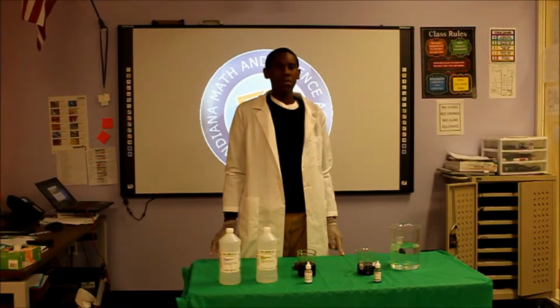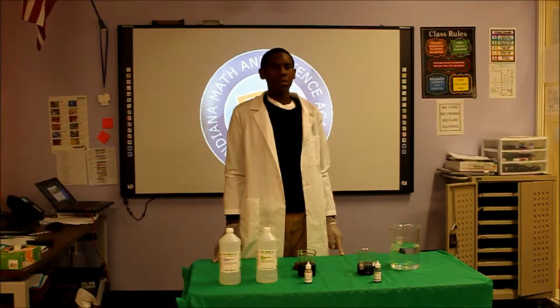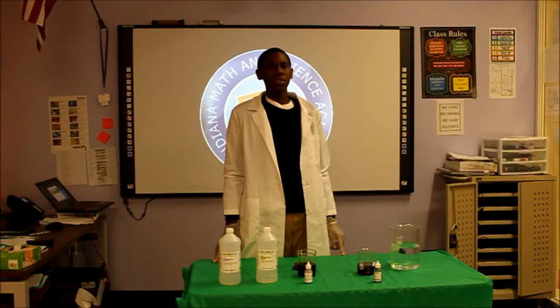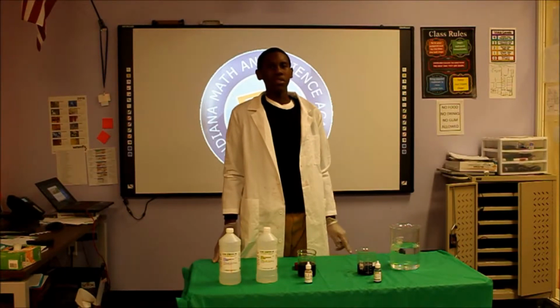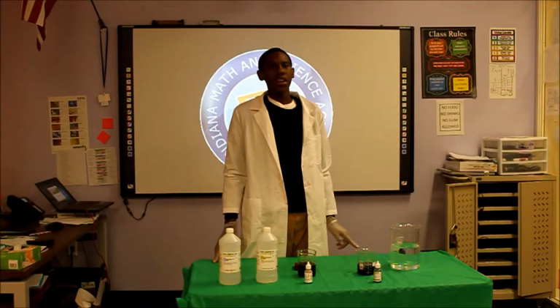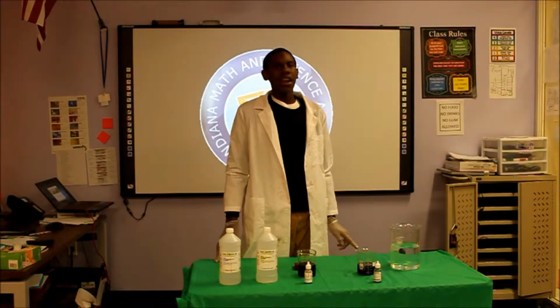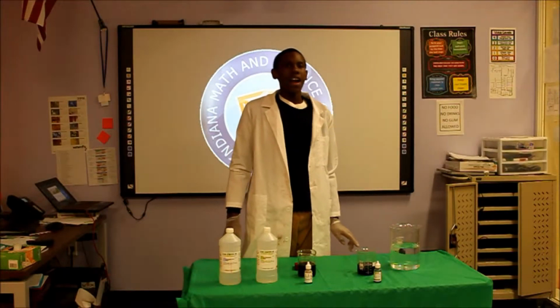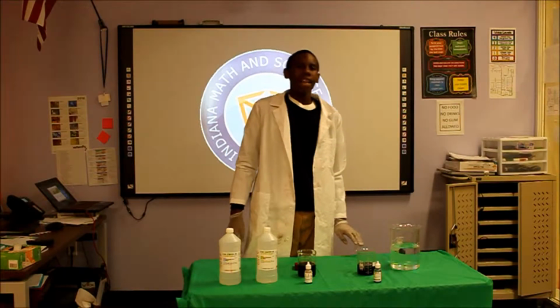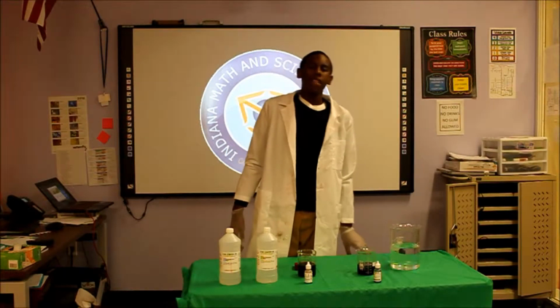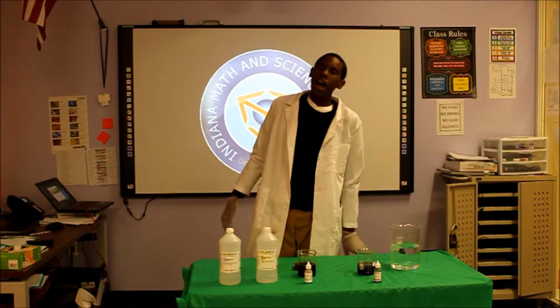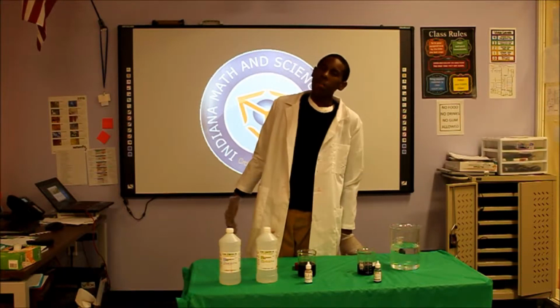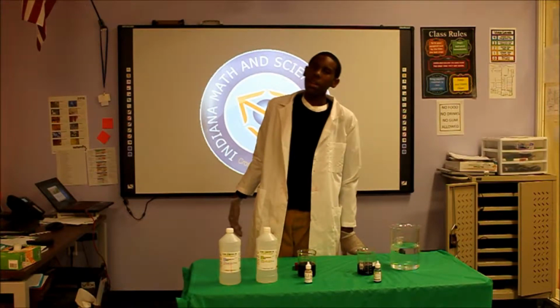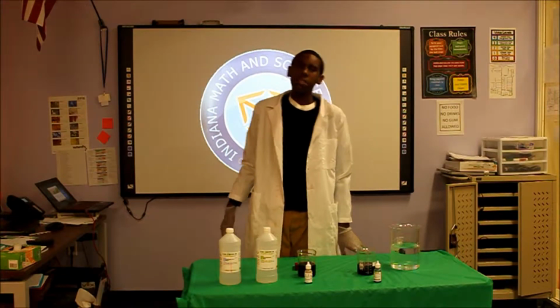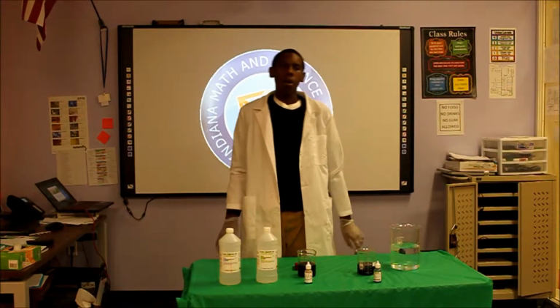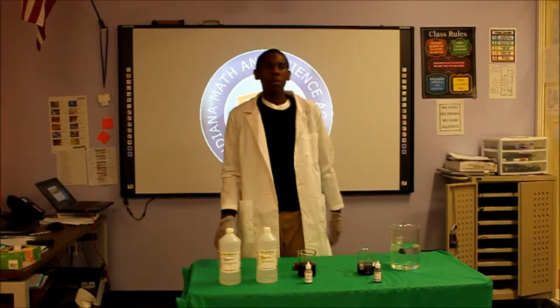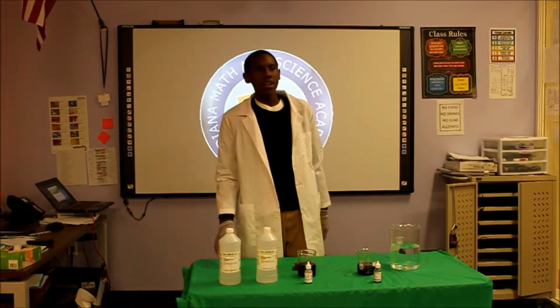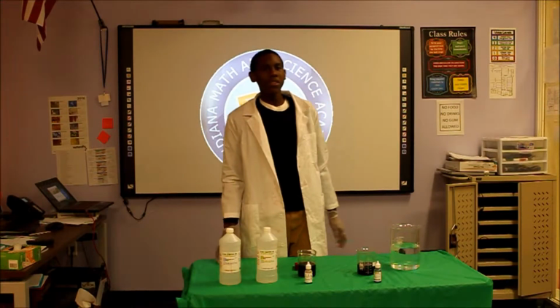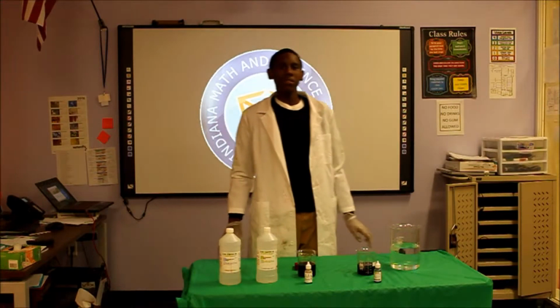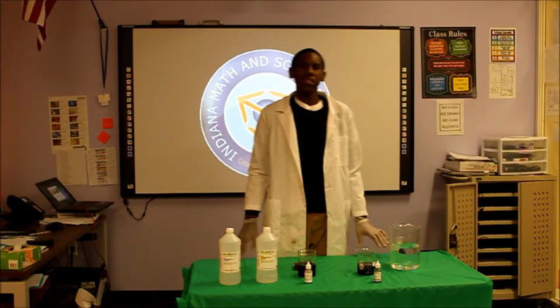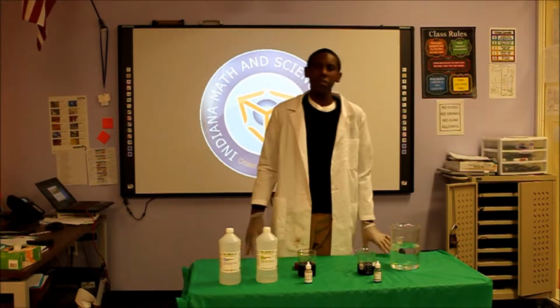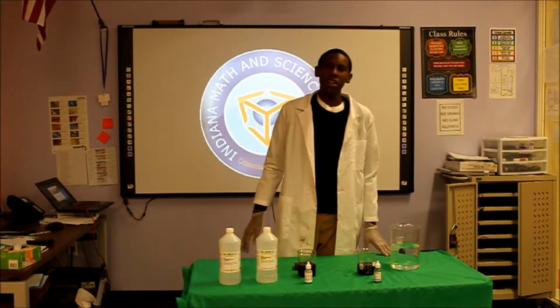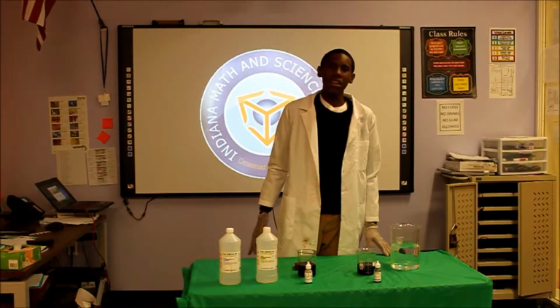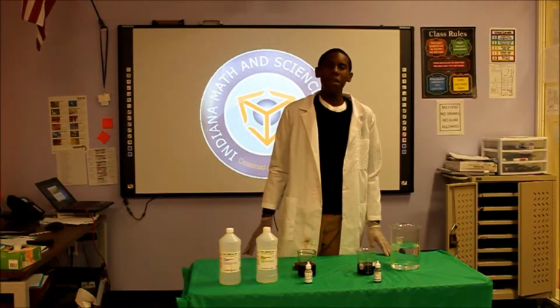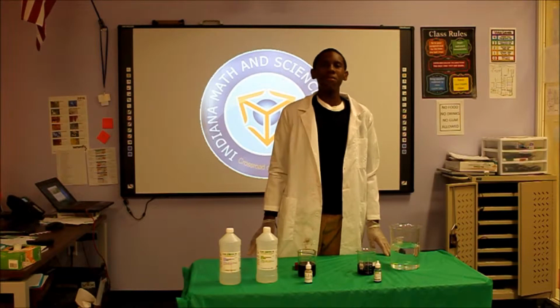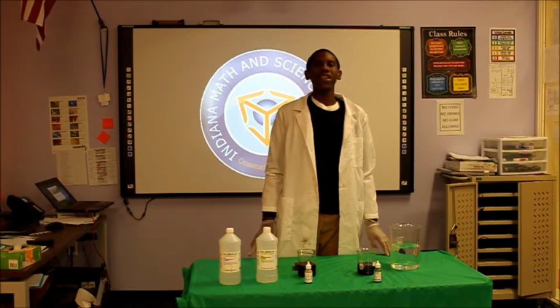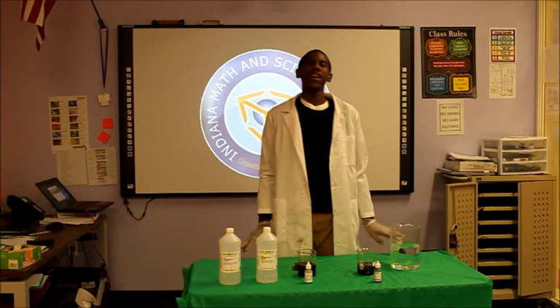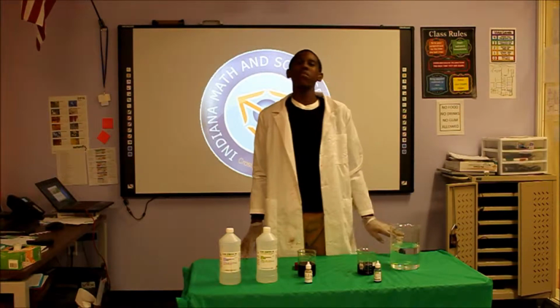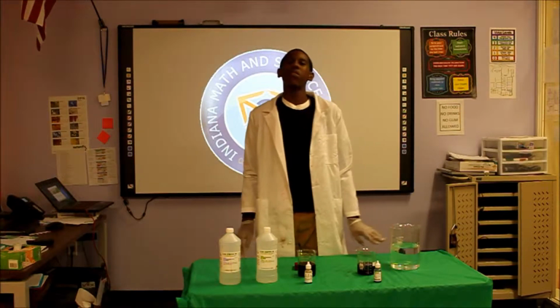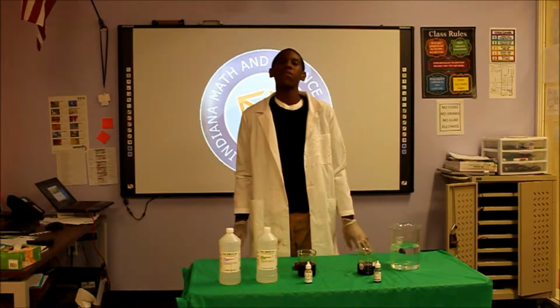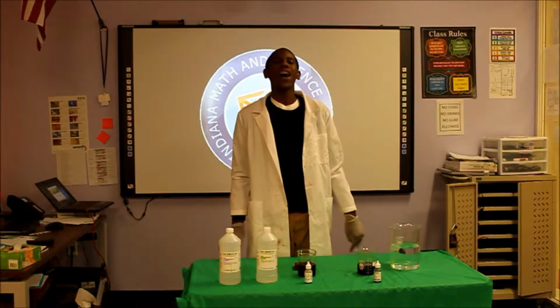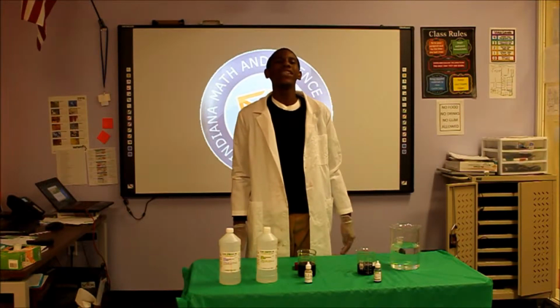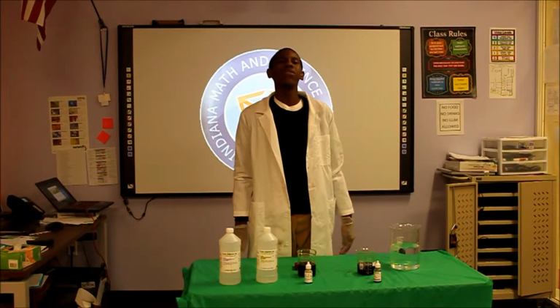My name is Armond Jones. I'm from Indiana Math and Science Academy North High School.